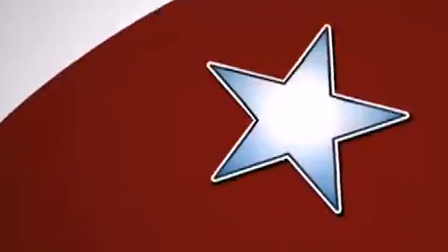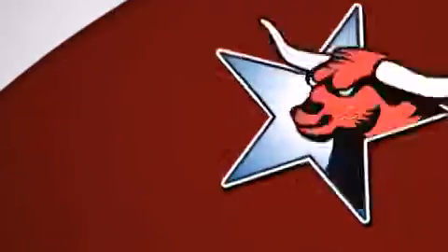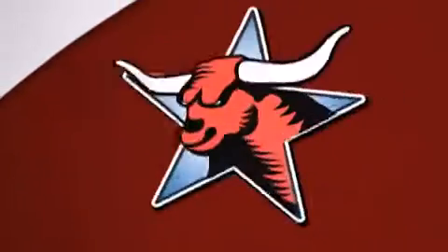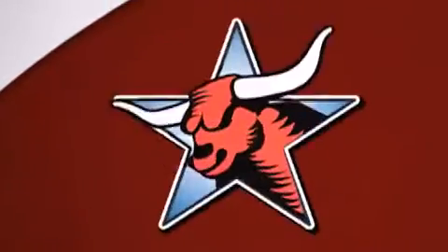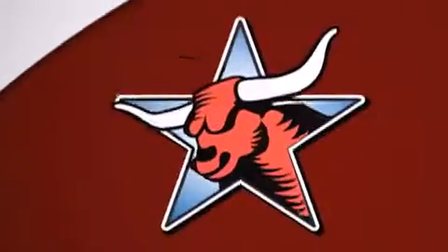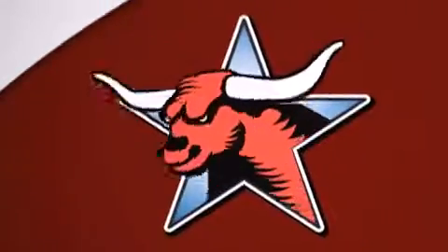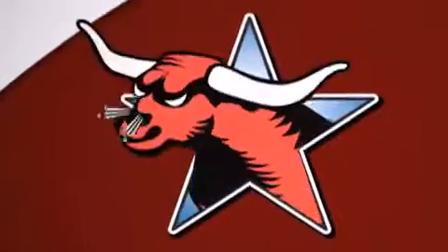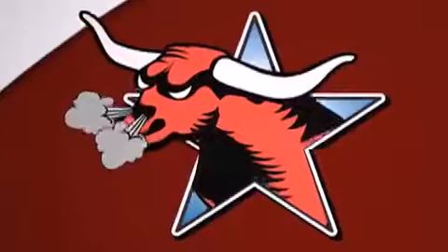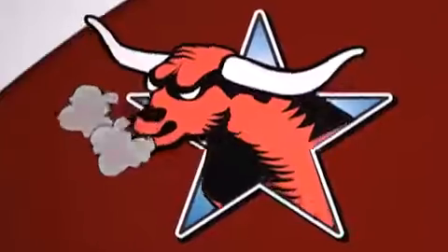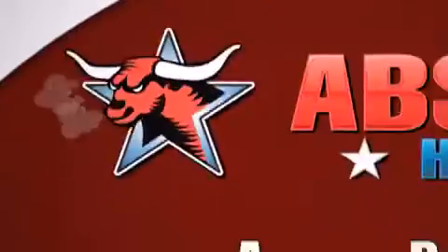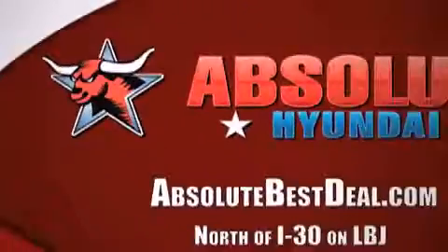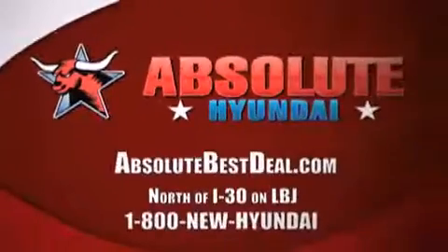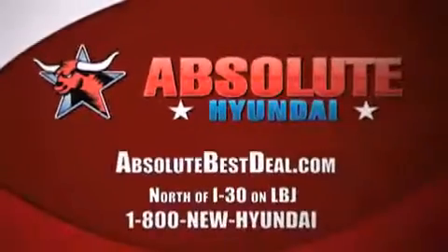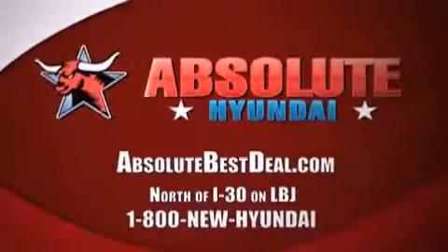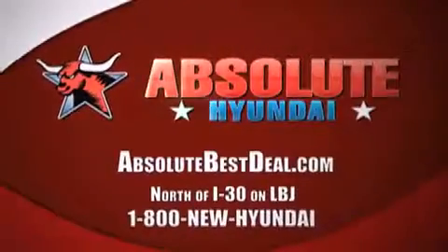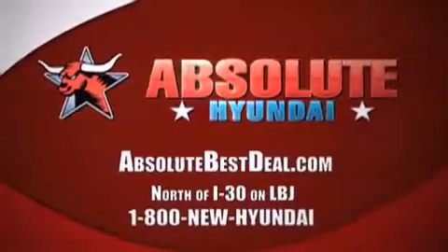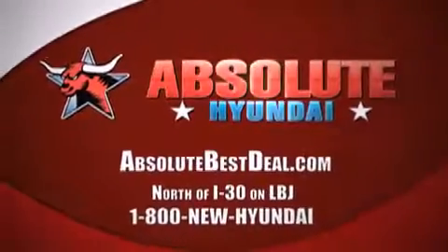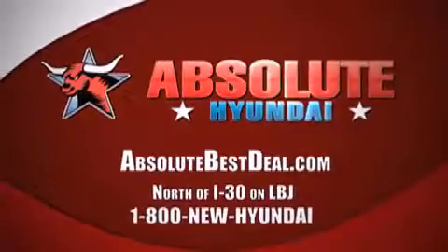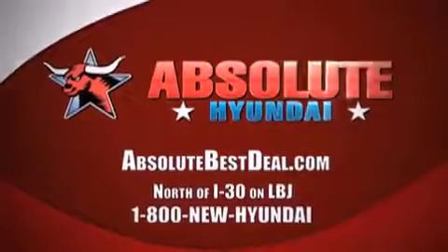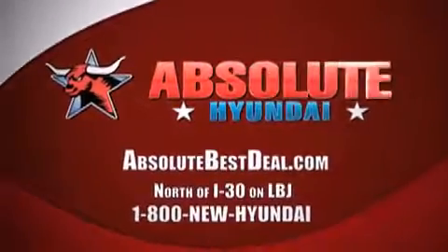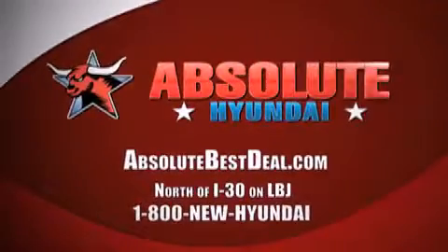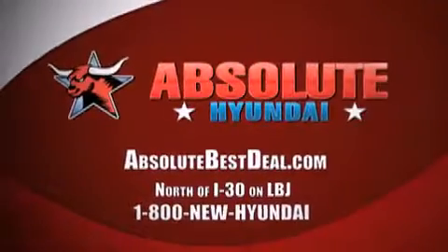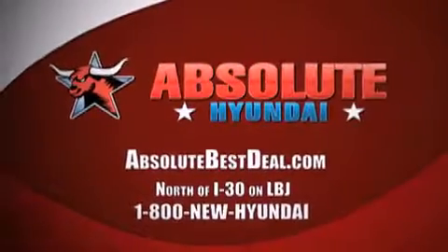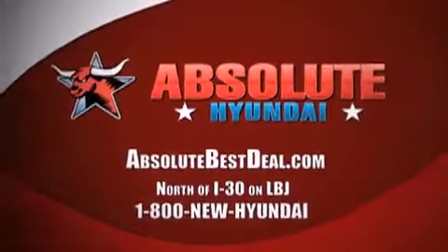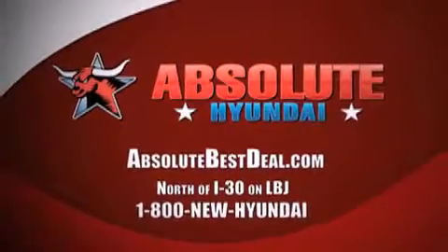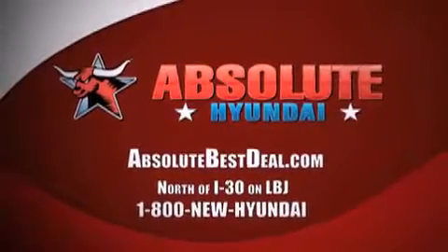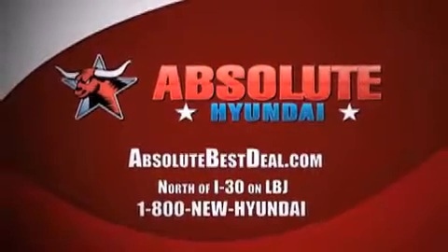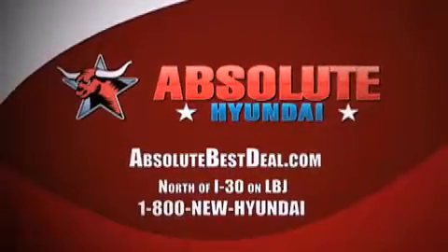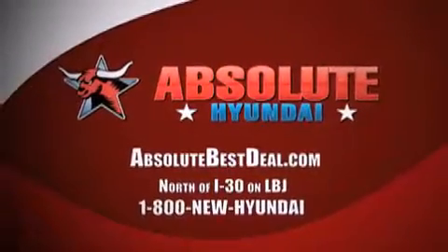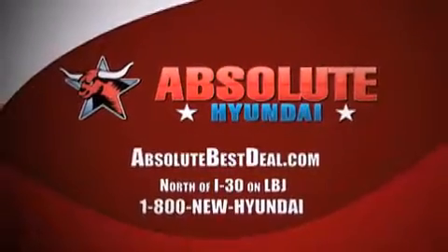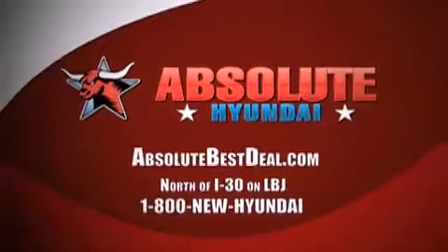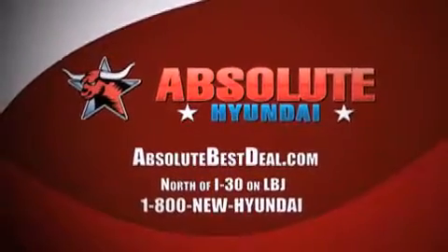Best 10-year, 100,000-mile warranty. Absolute Hyundai, north of I-30 on LBJ in Mesquite.